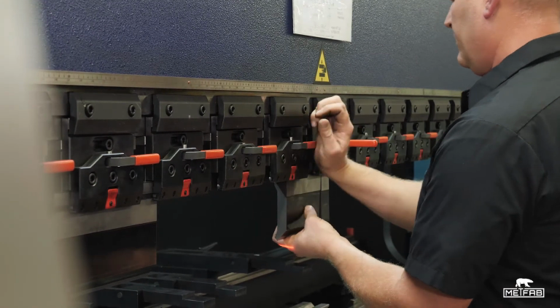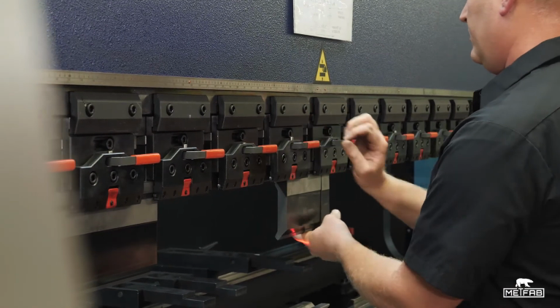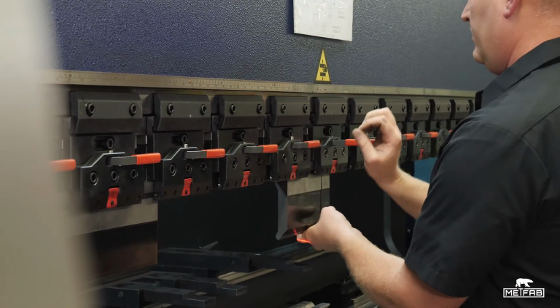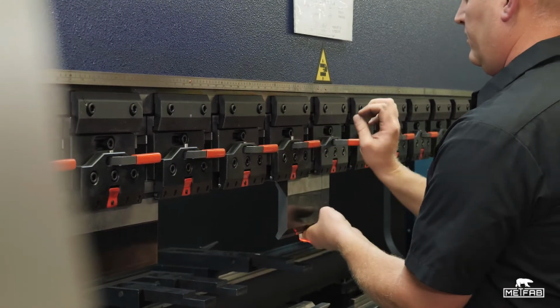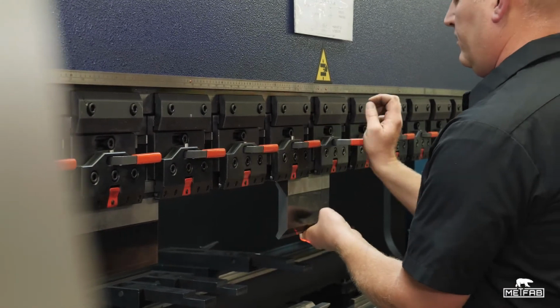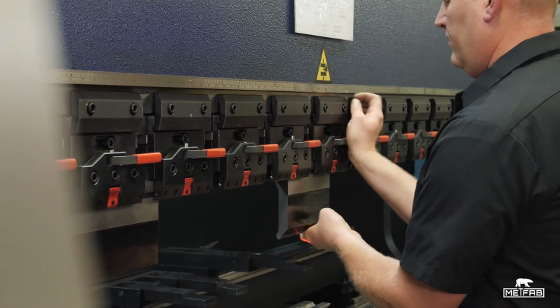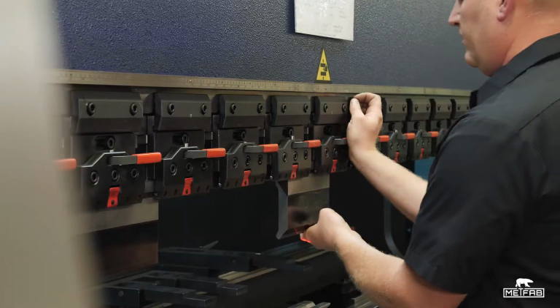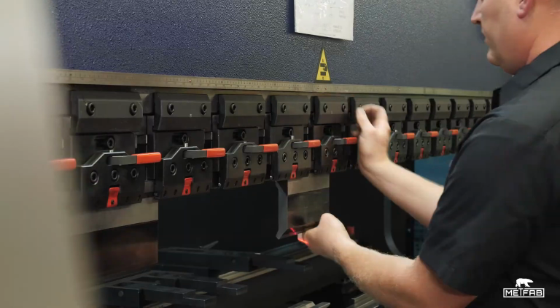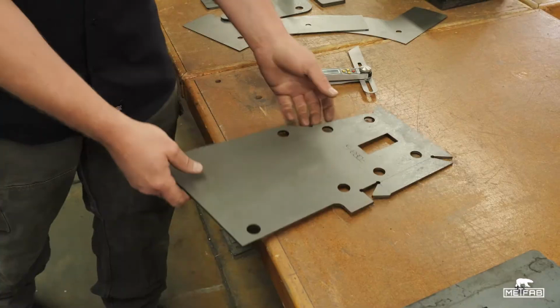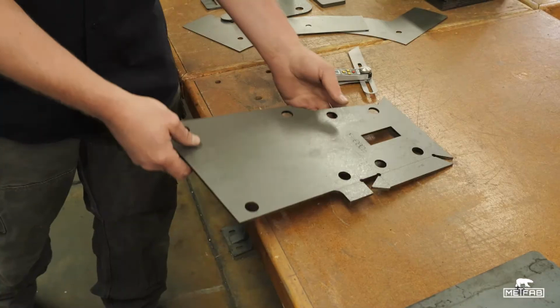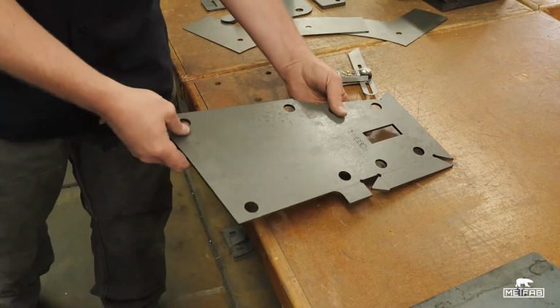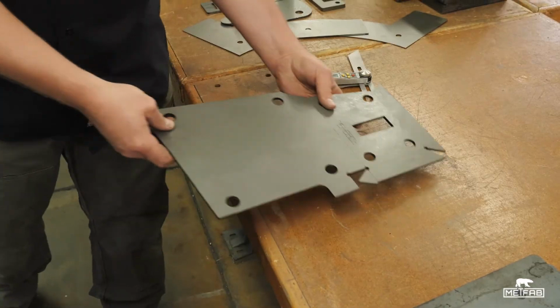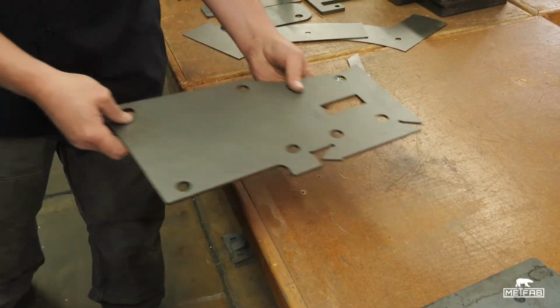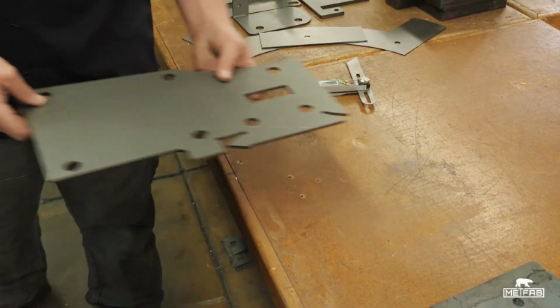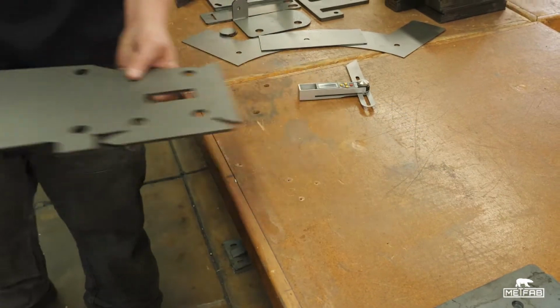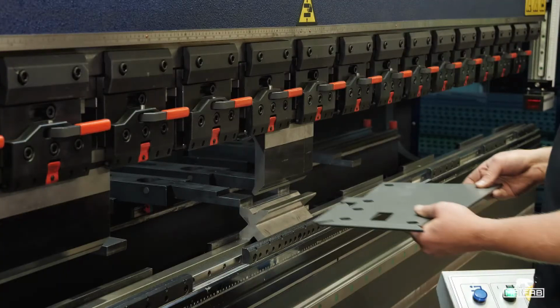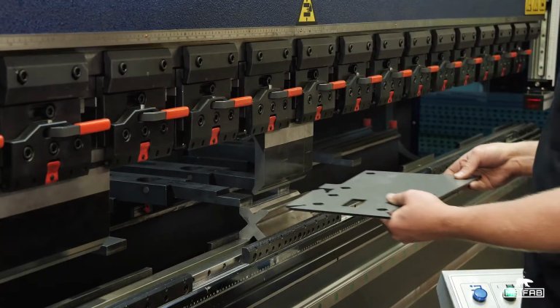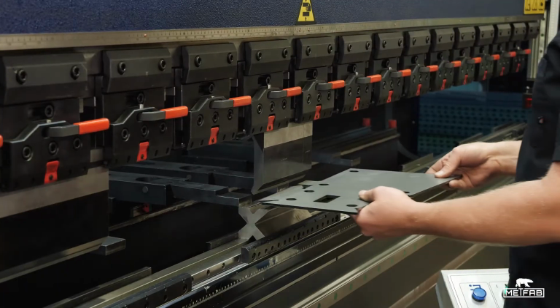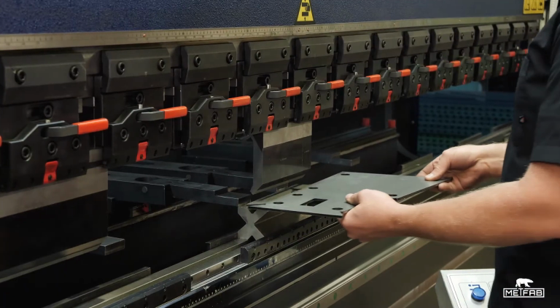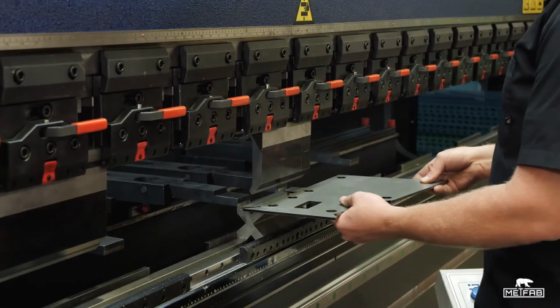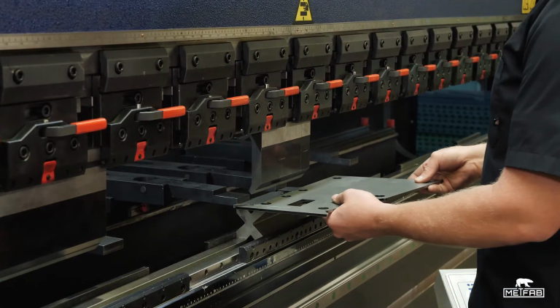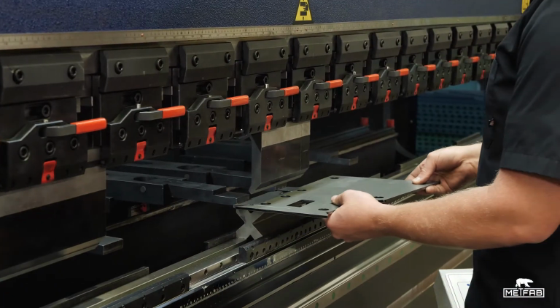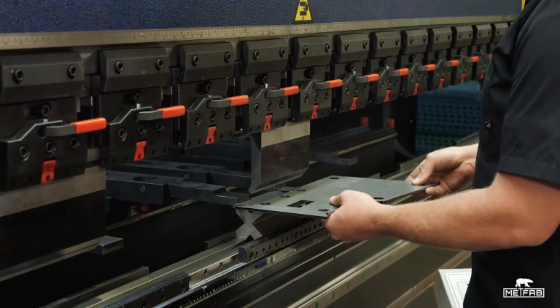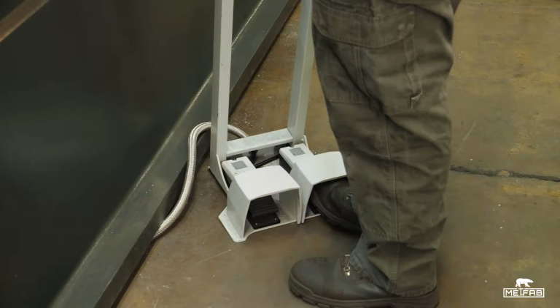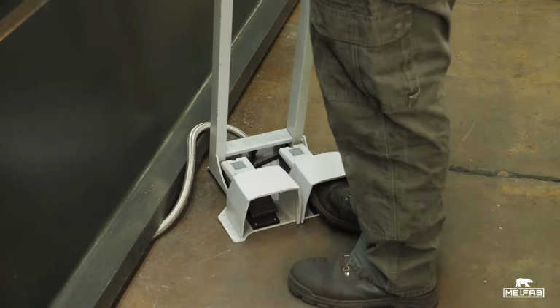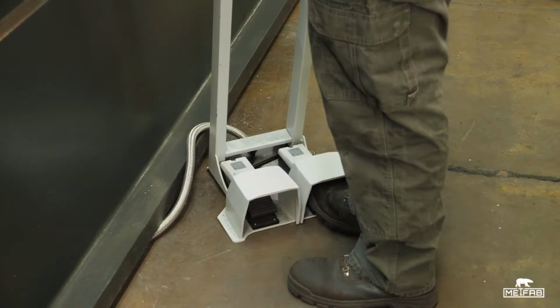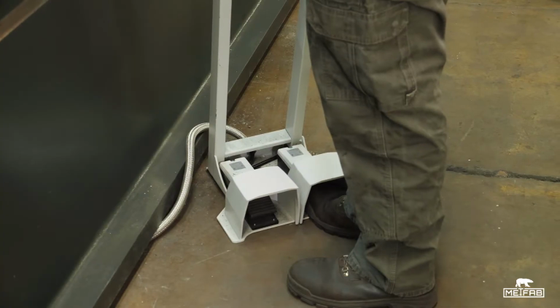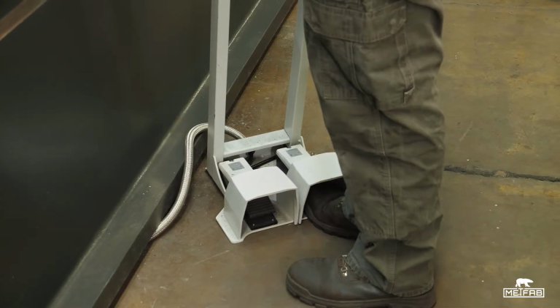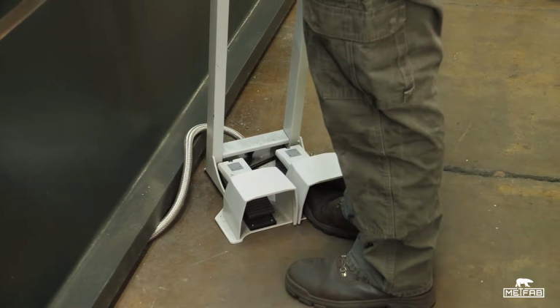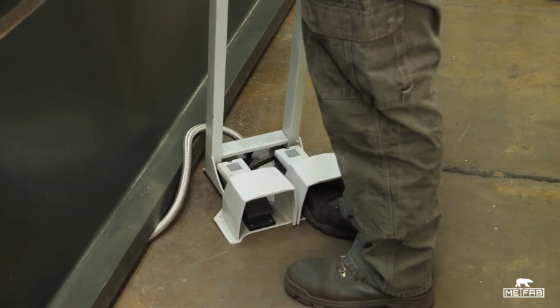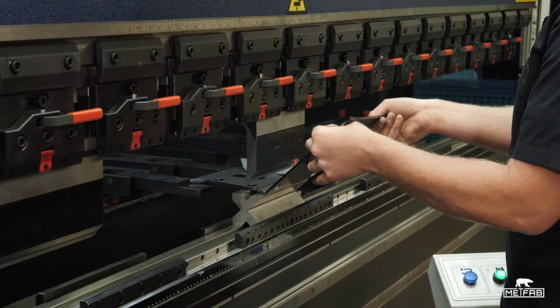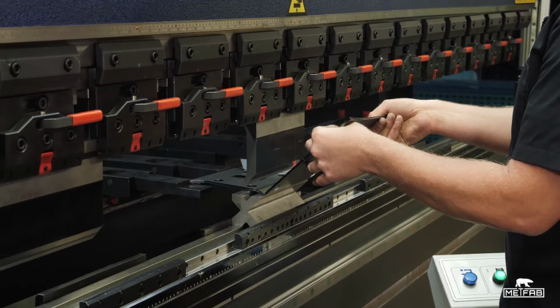Being able to set up, turn on the machine, and be bending parts within a minute is a huge advantage for our production.